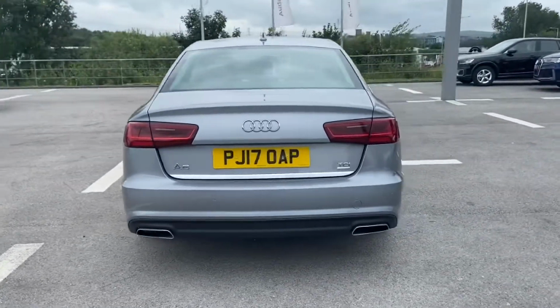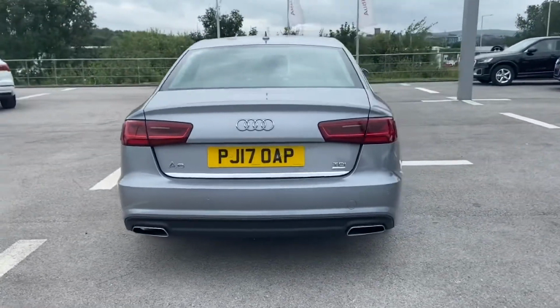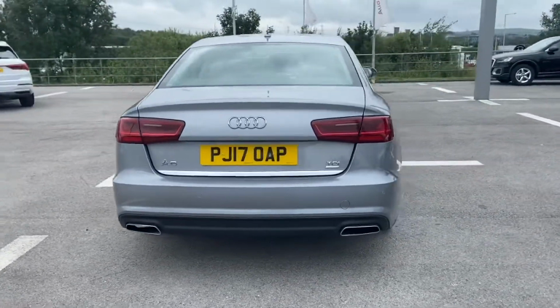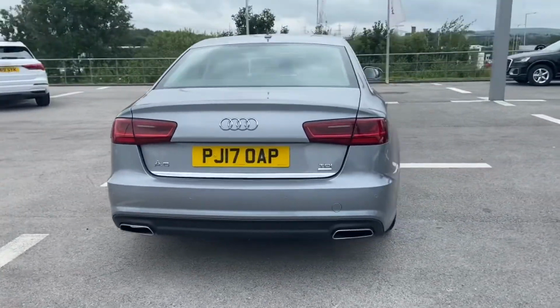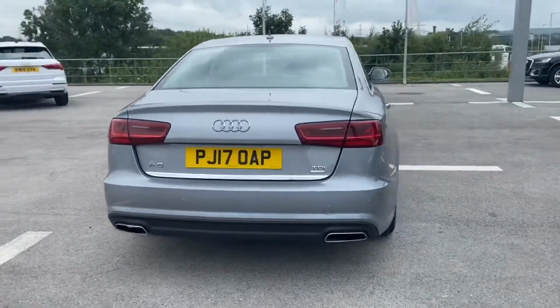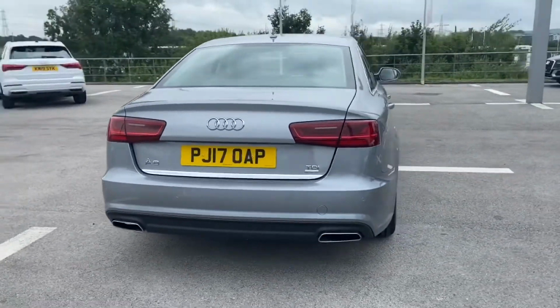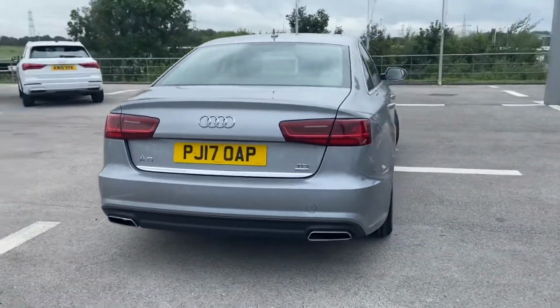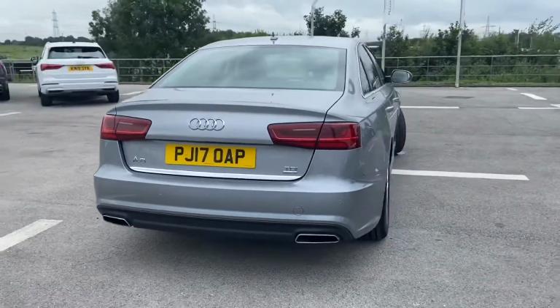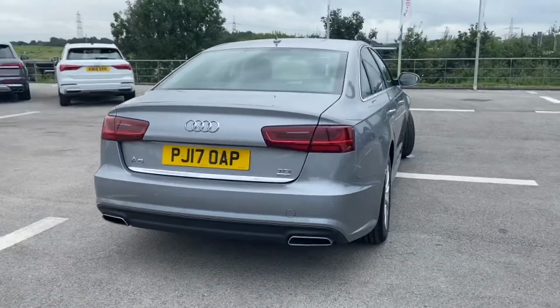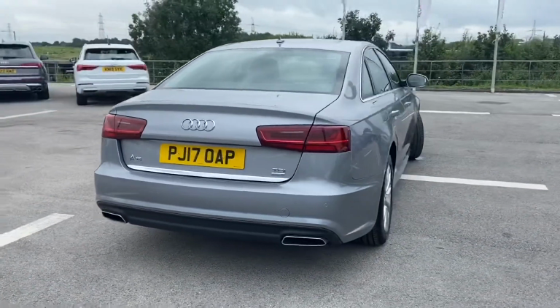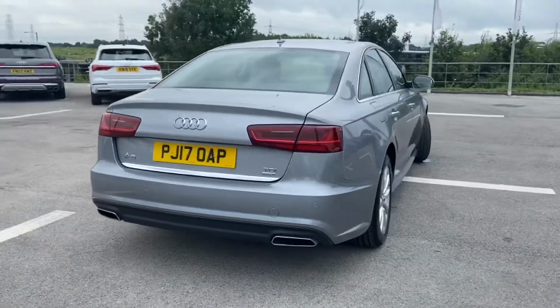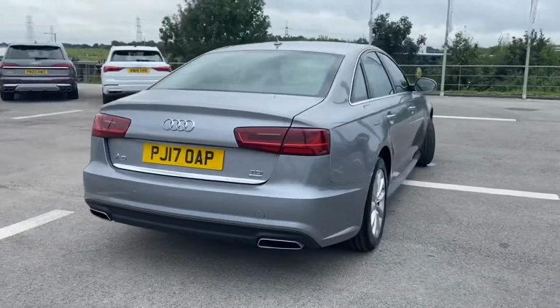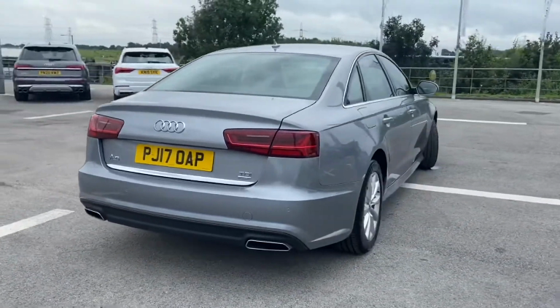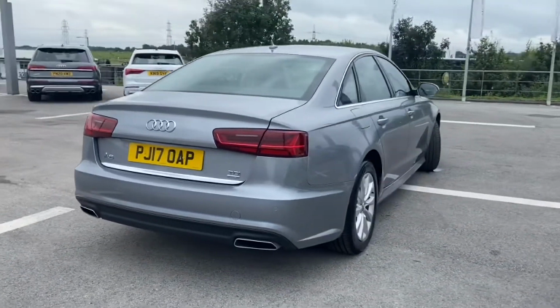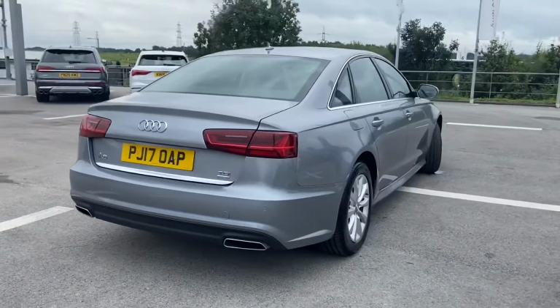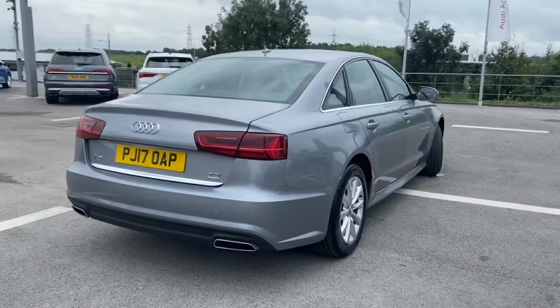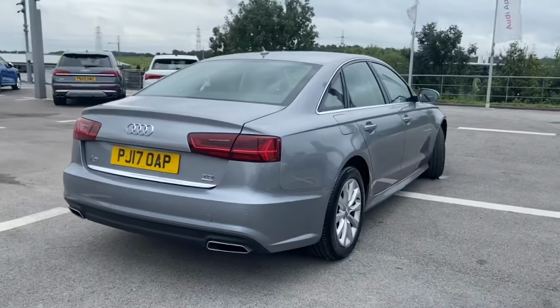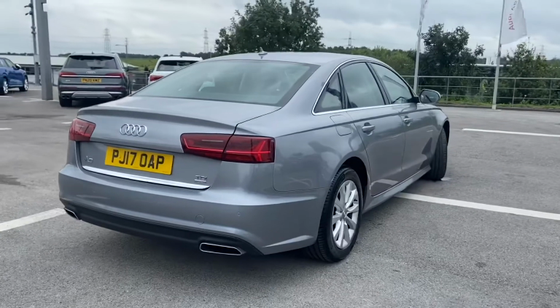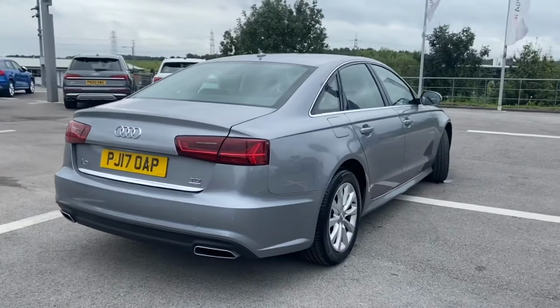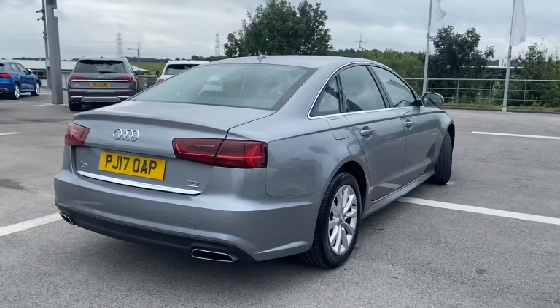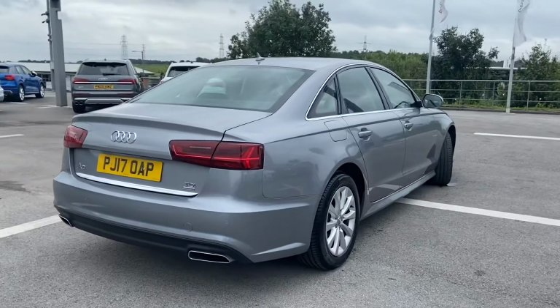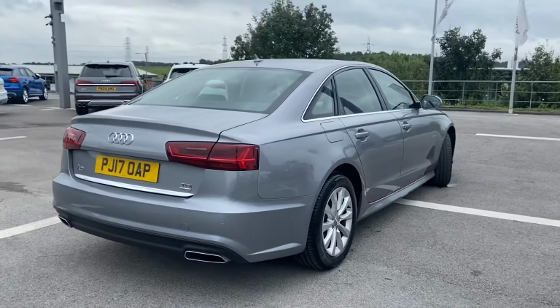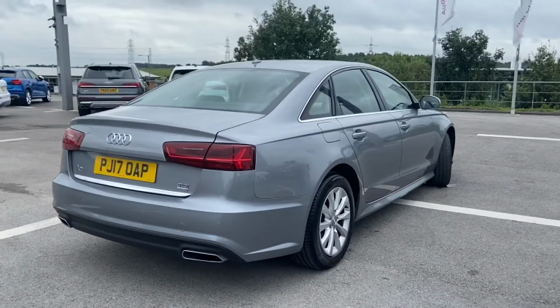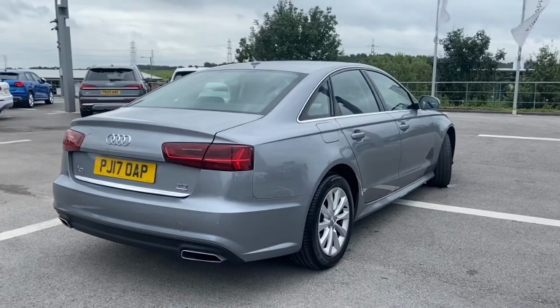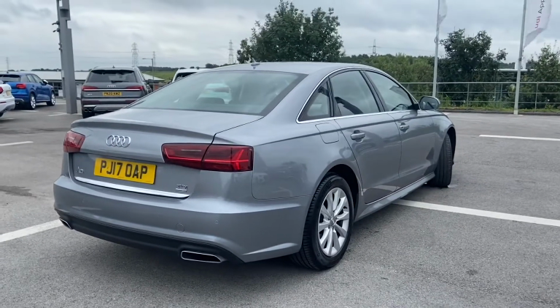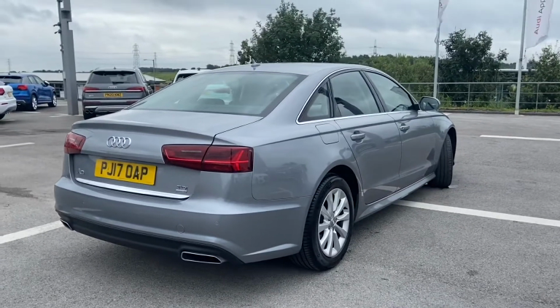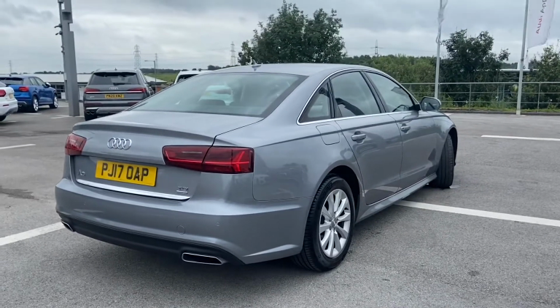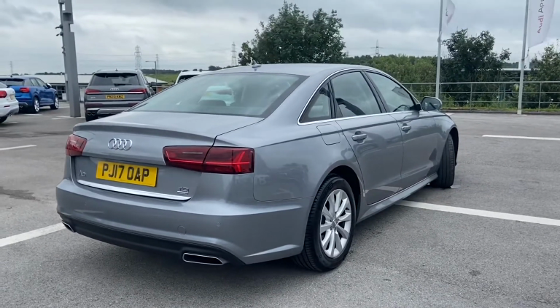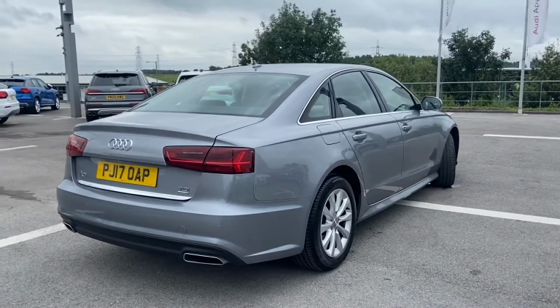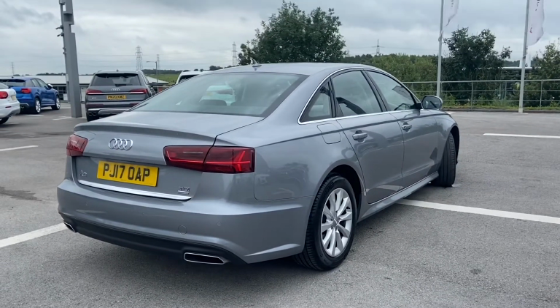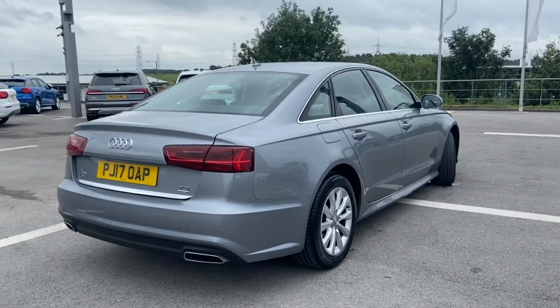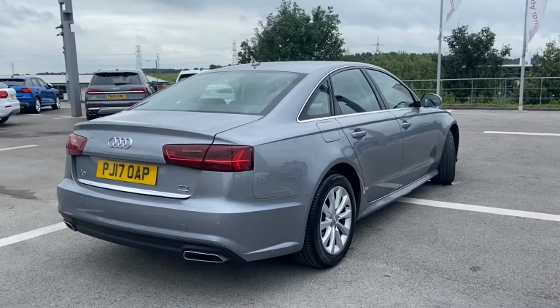We have driver's information system, cruise control as well as electric windows and dynamic suspension.